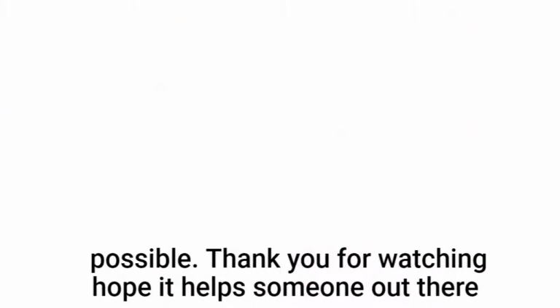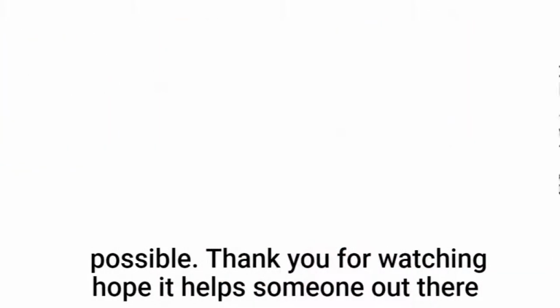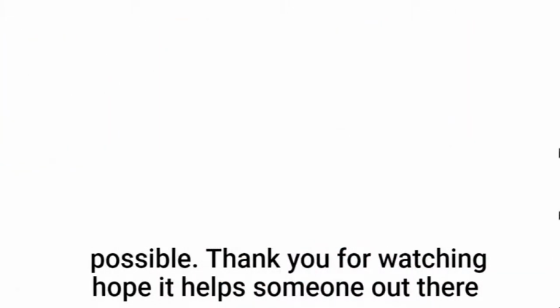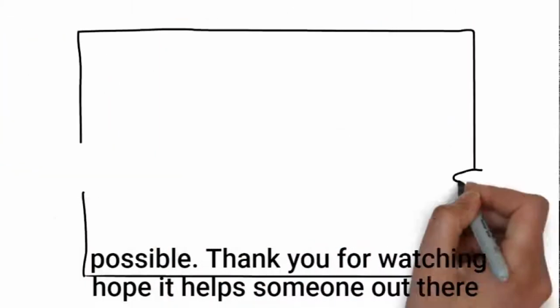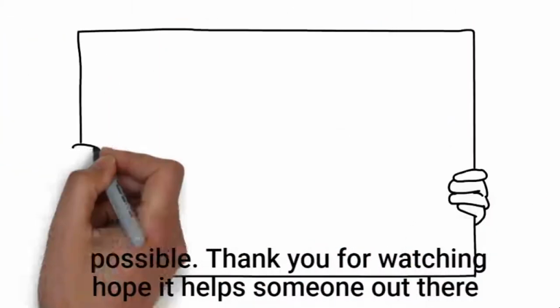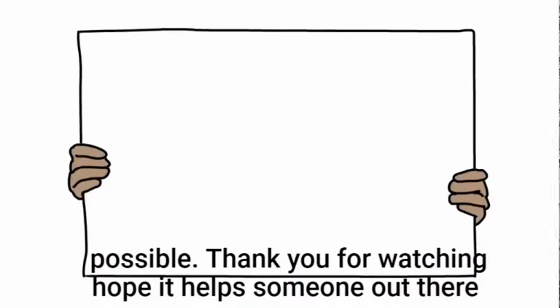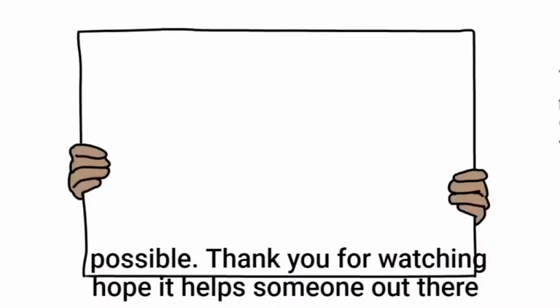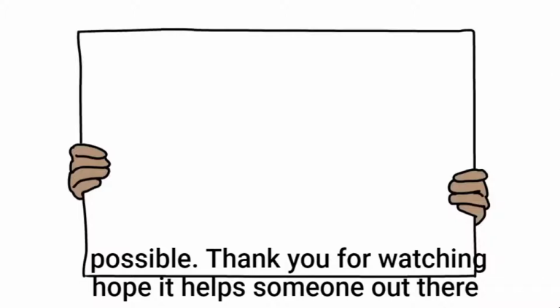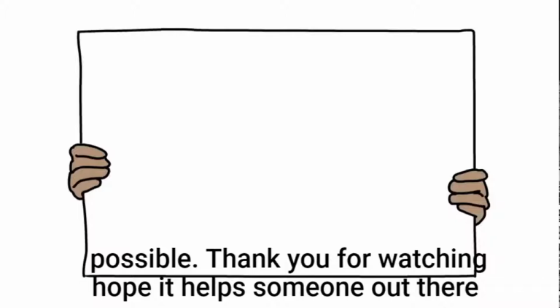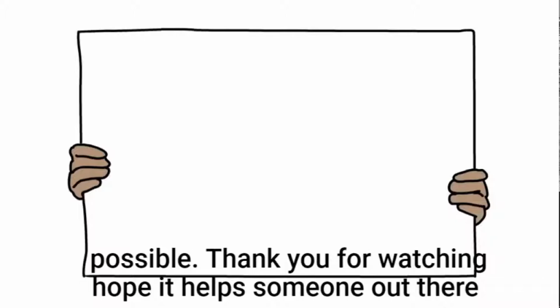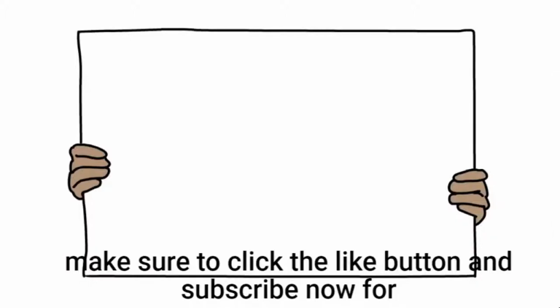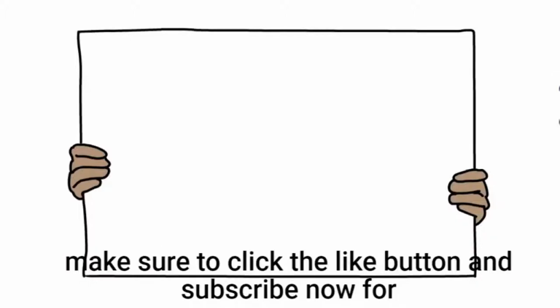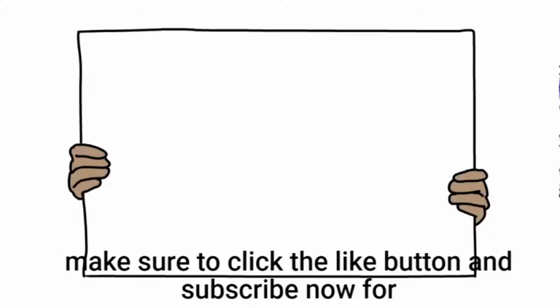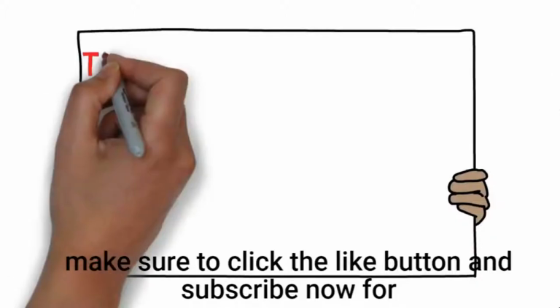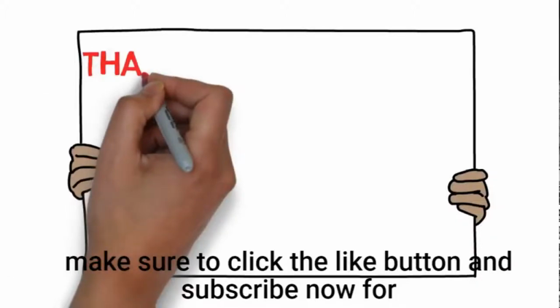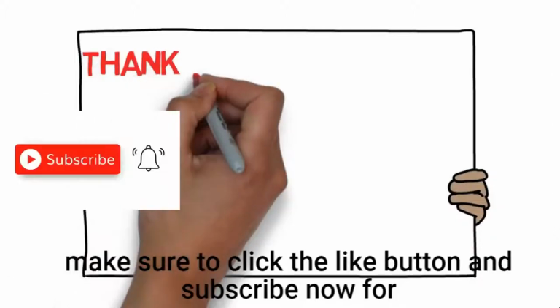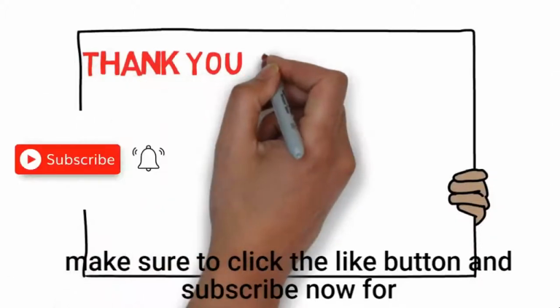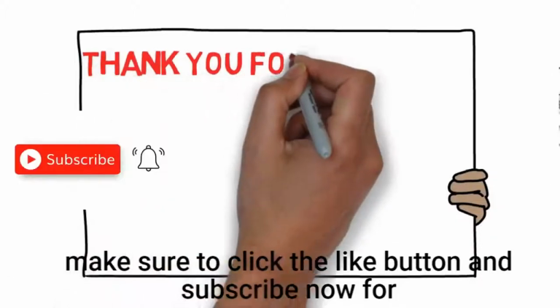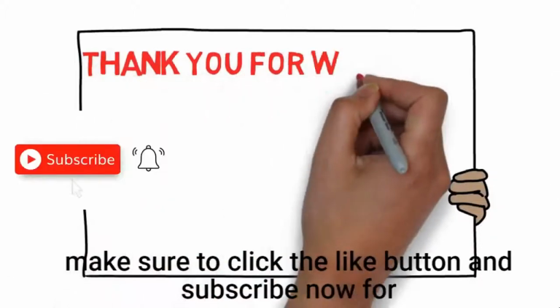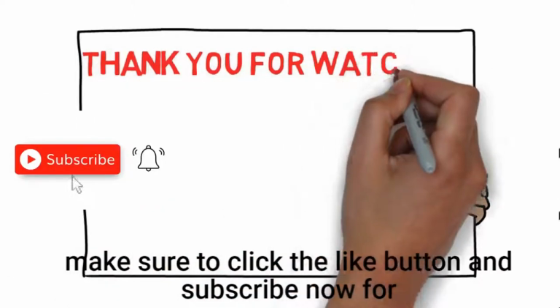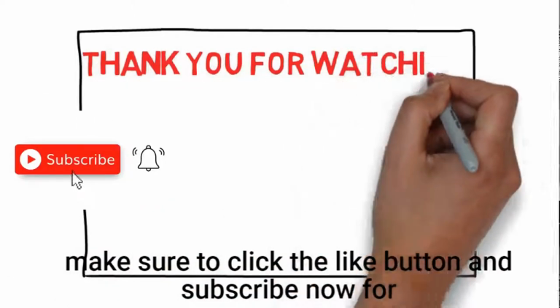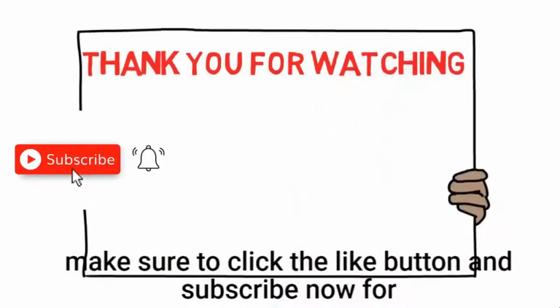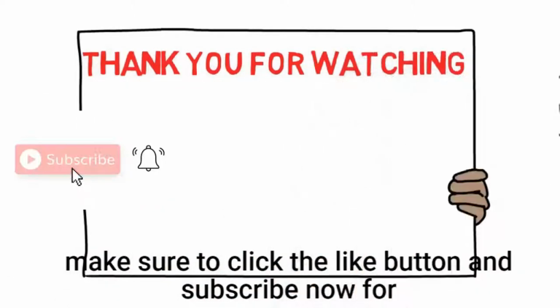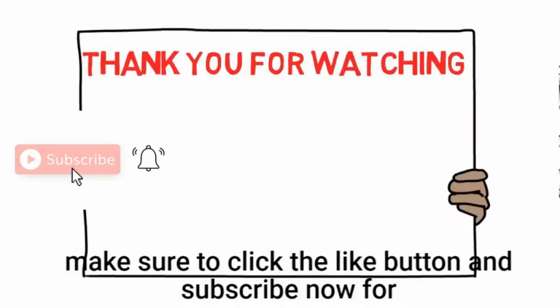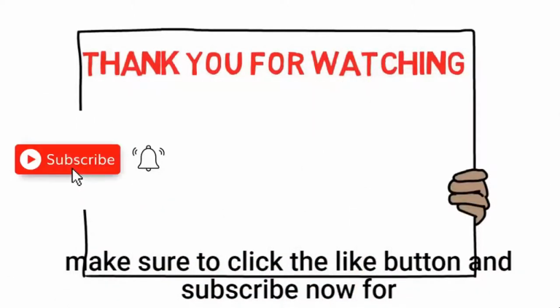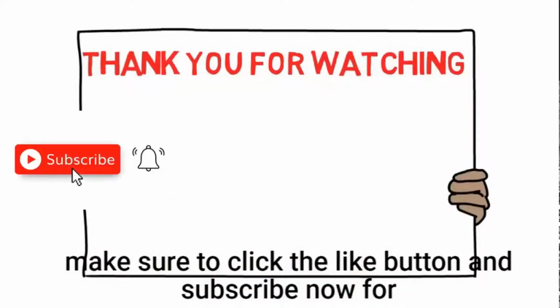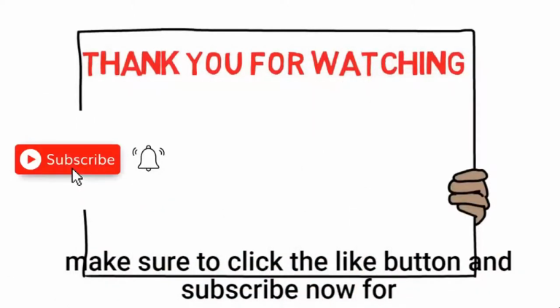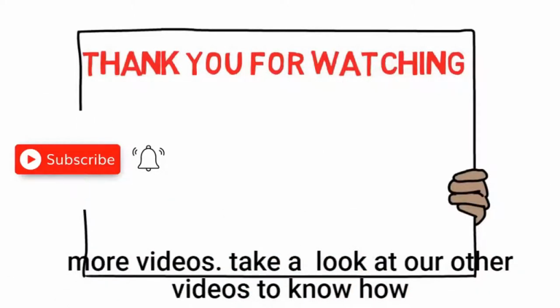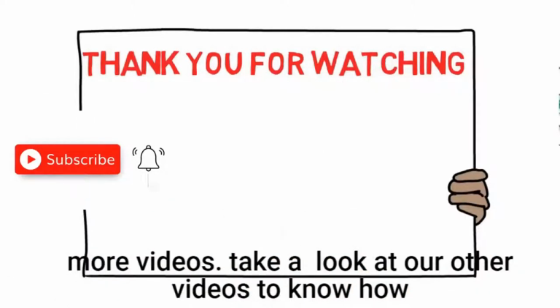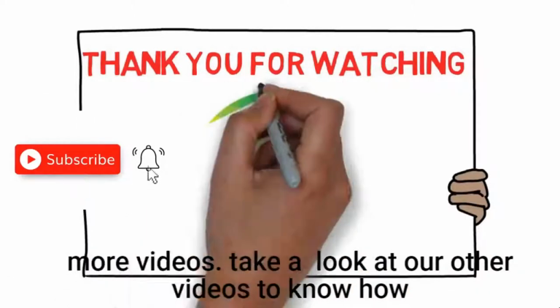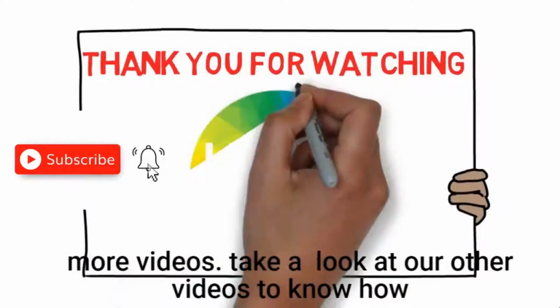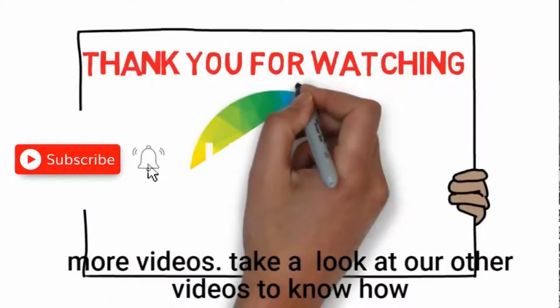Thank you for watching. Hope it helps someone out there. Make sure to click the like button and subscribe now for more videos.